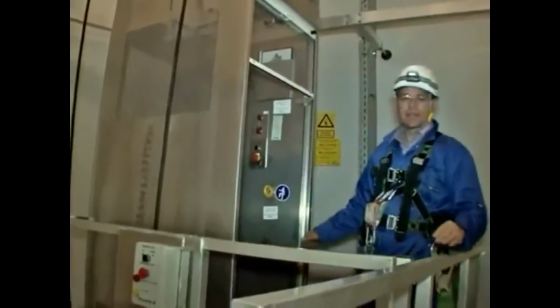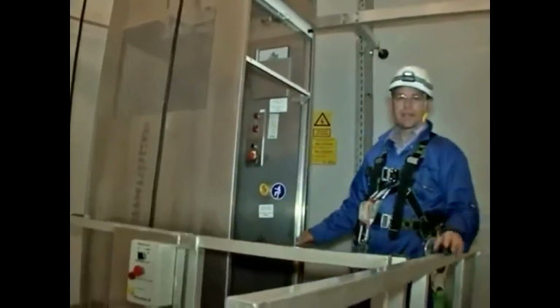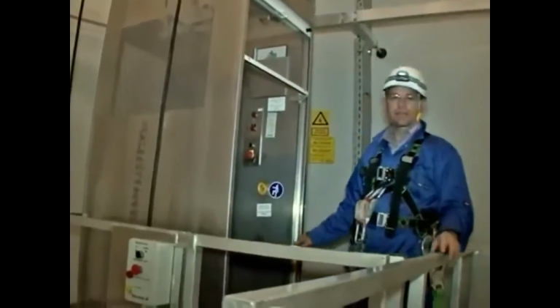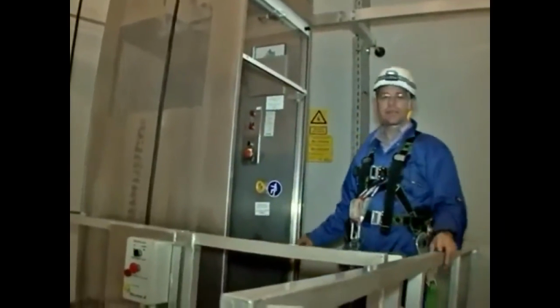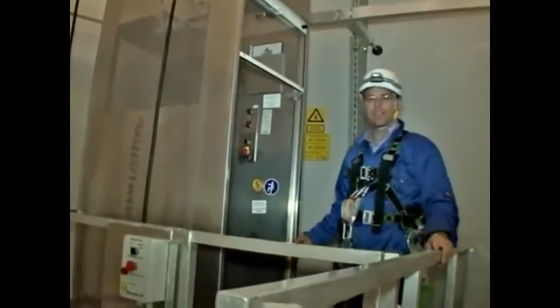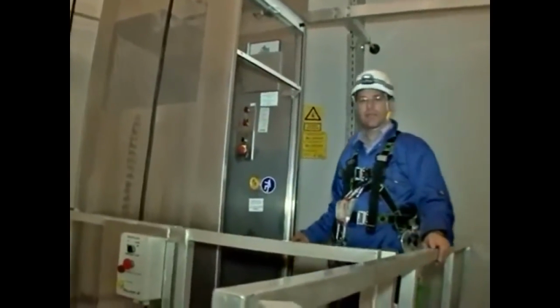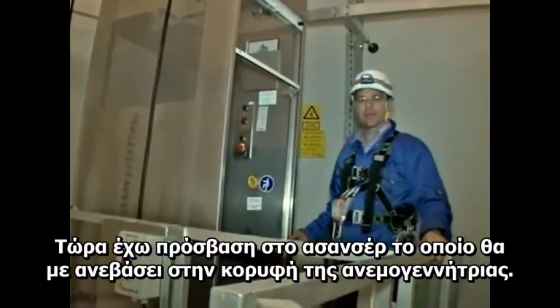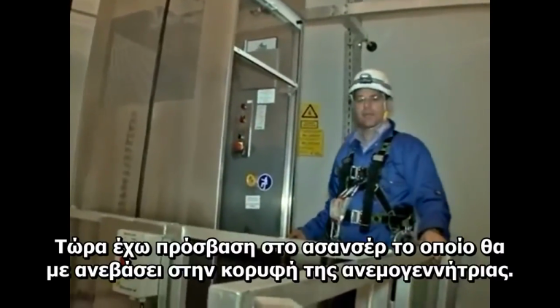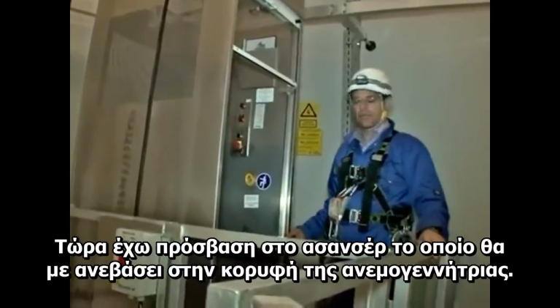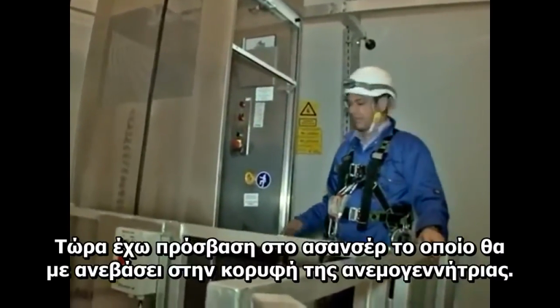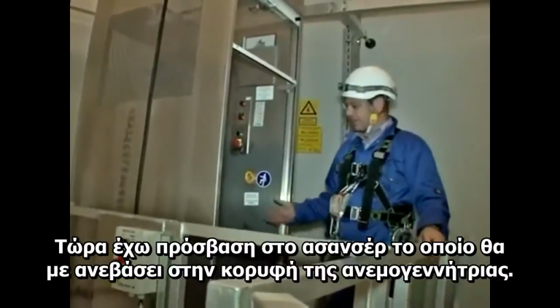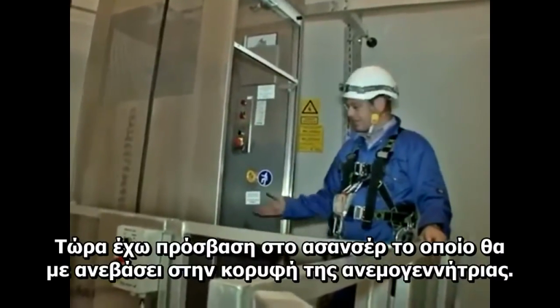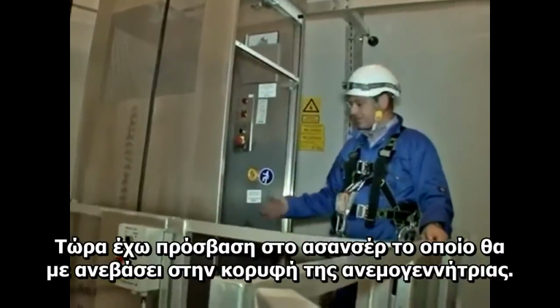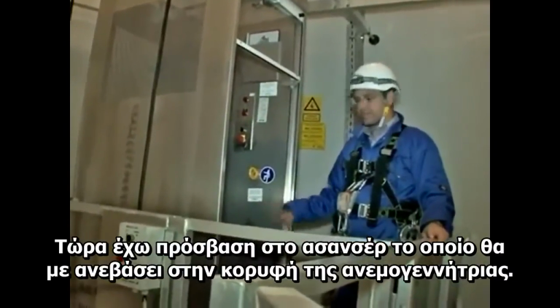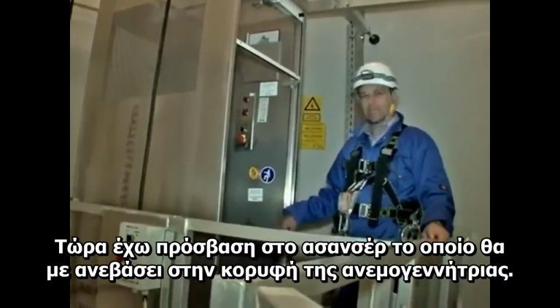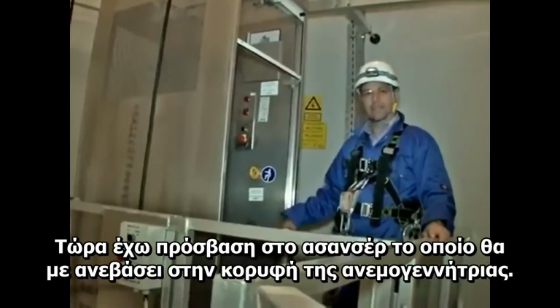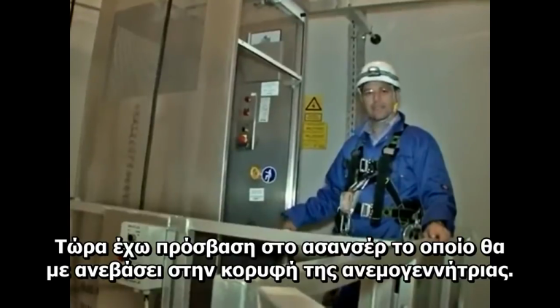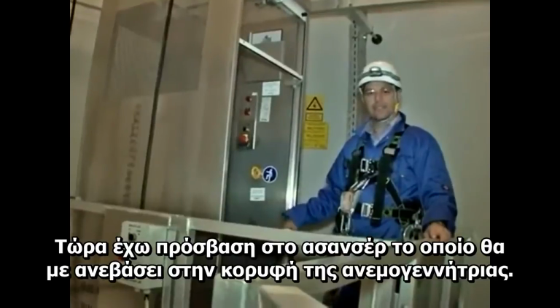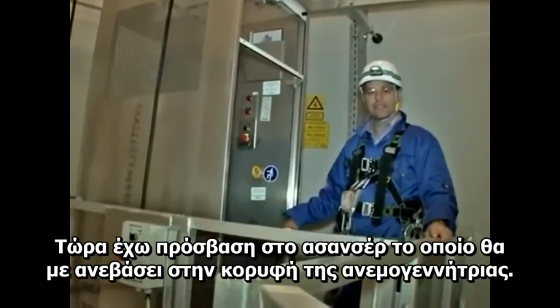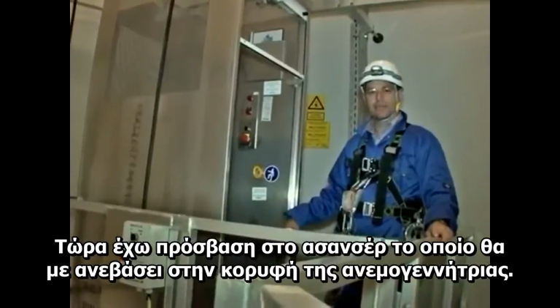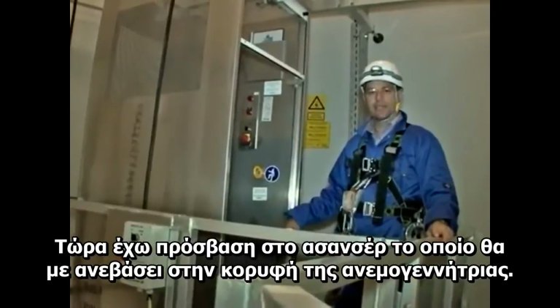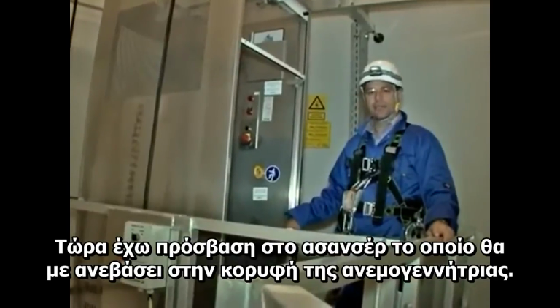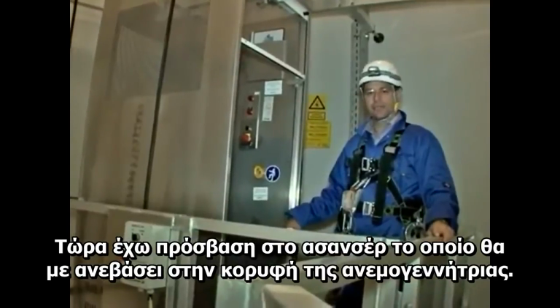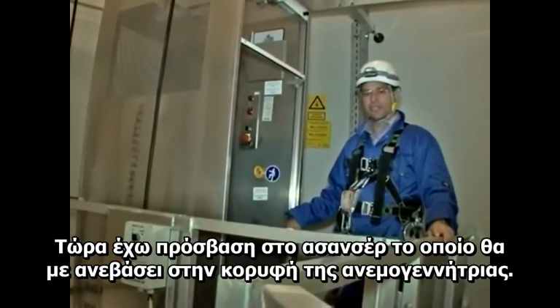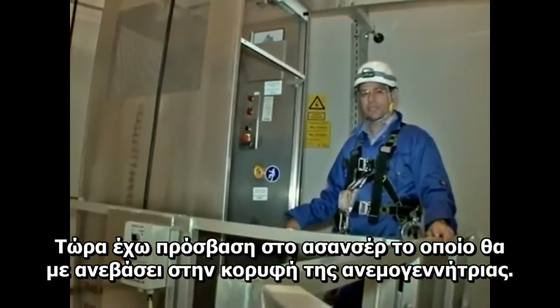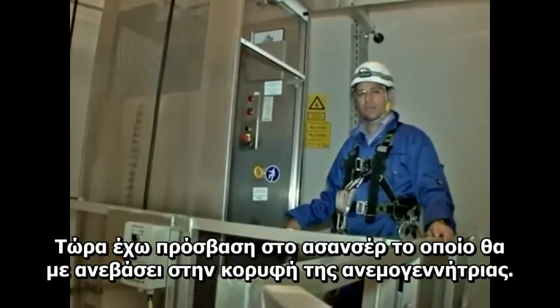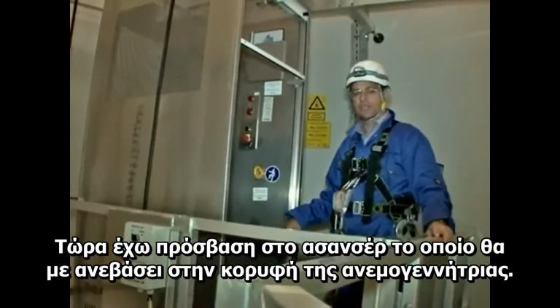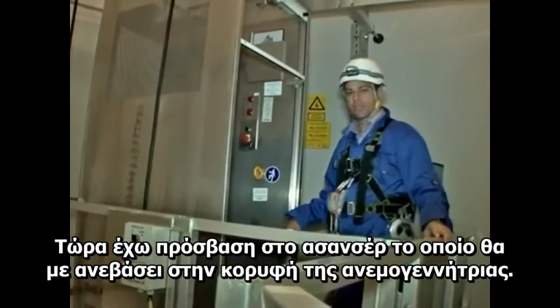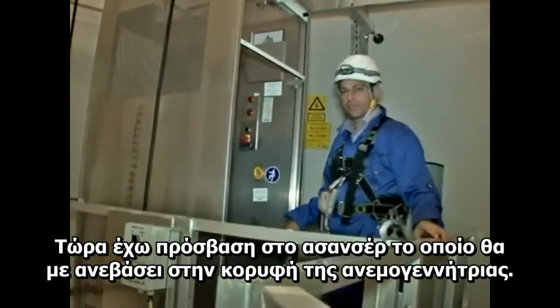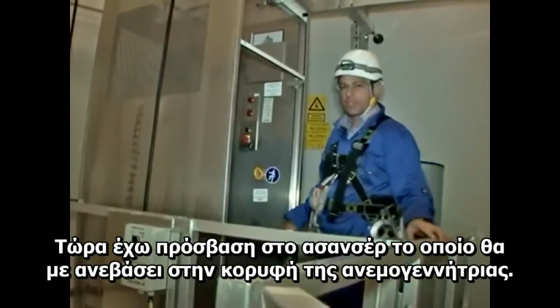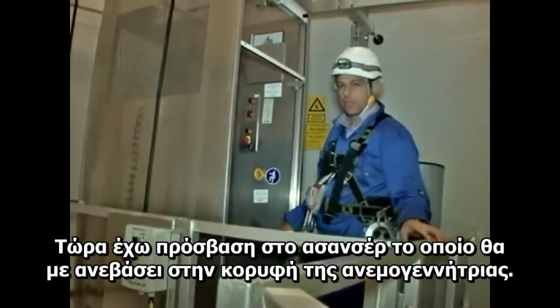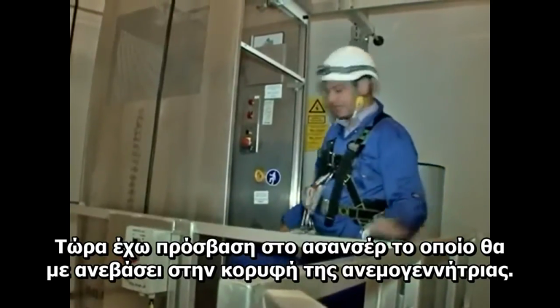We've climbed up to the lift platform. You can now access the lift, which takes you all the way to the top of the turbine.